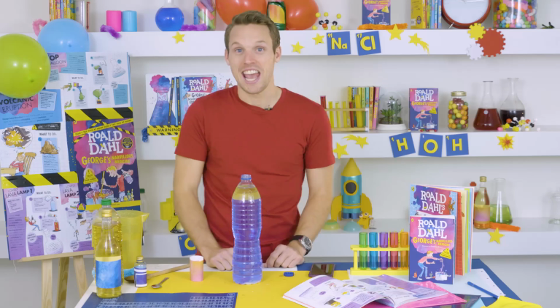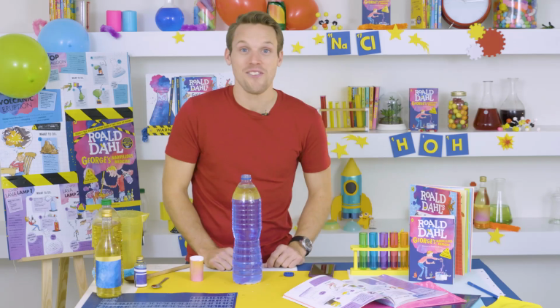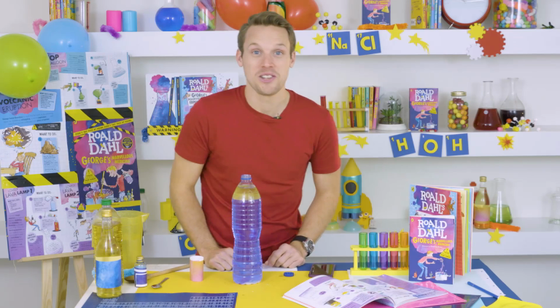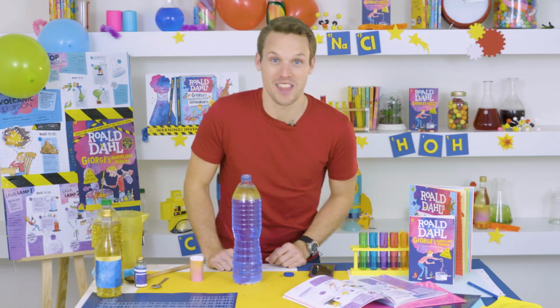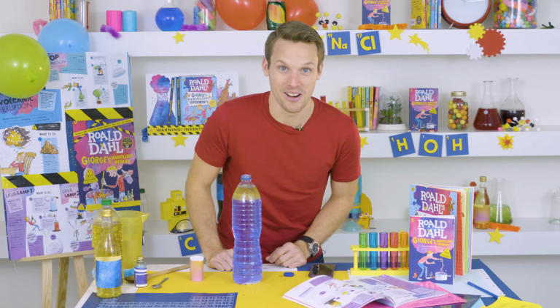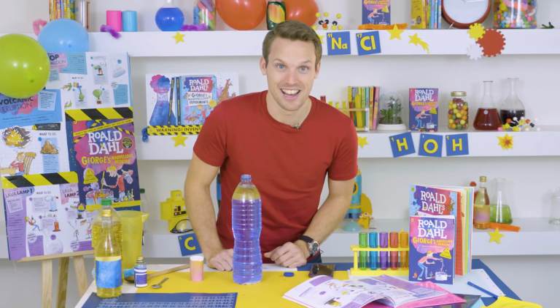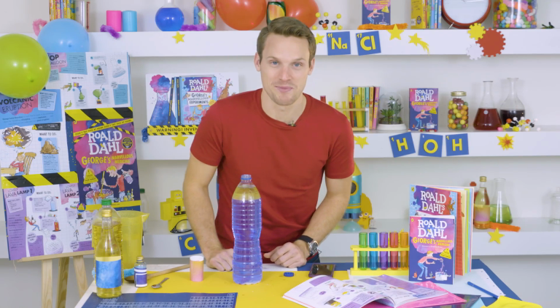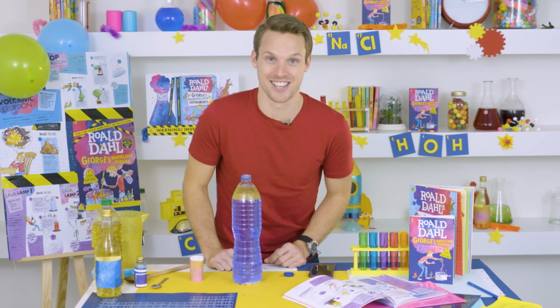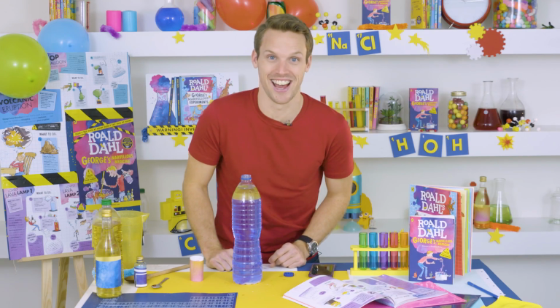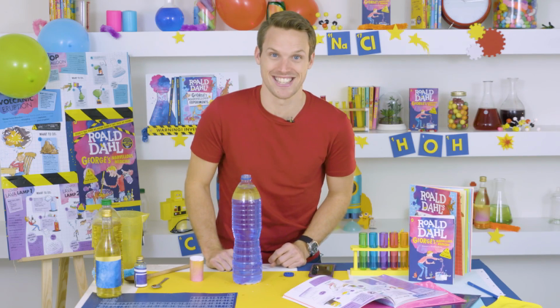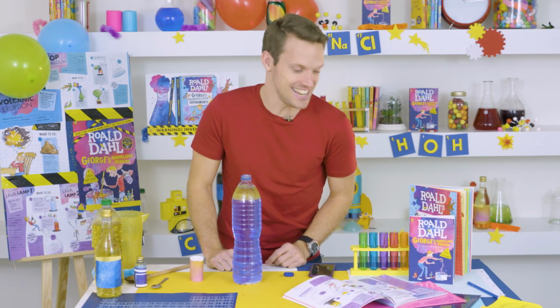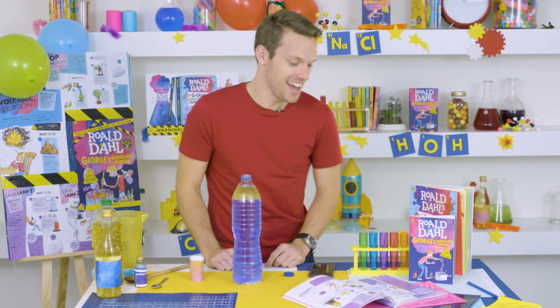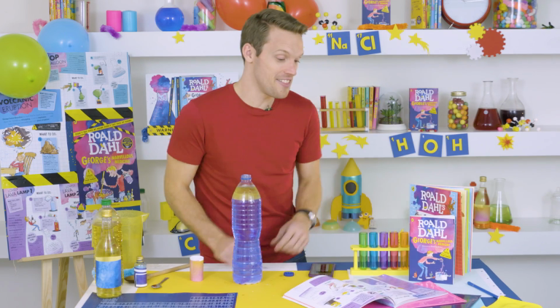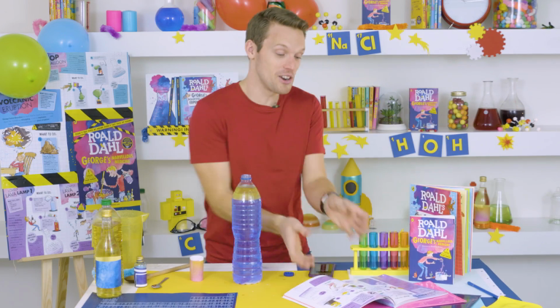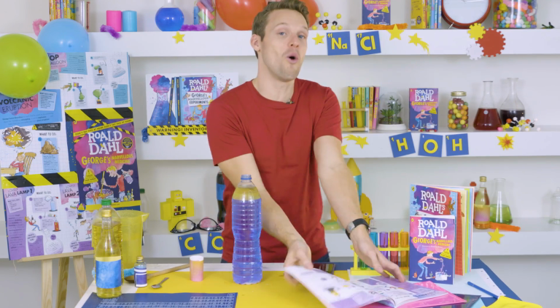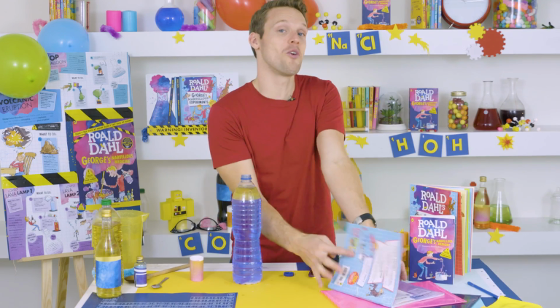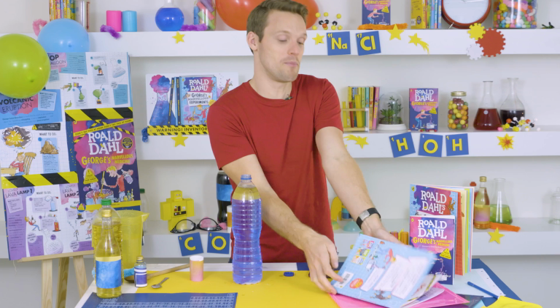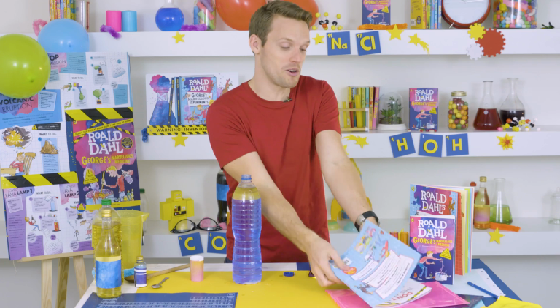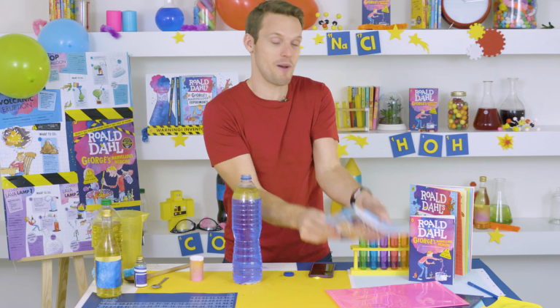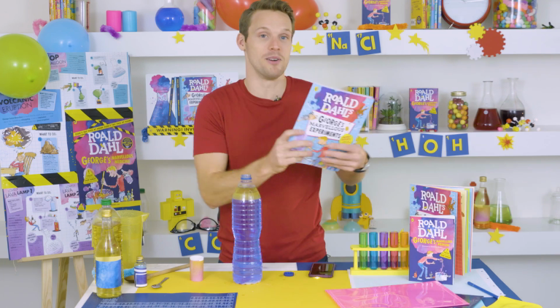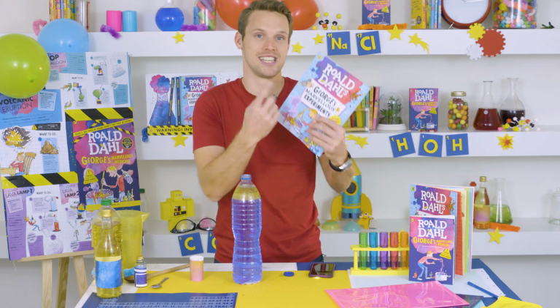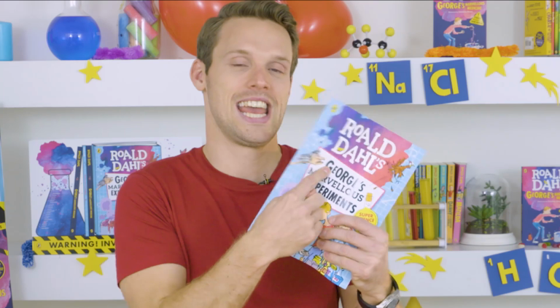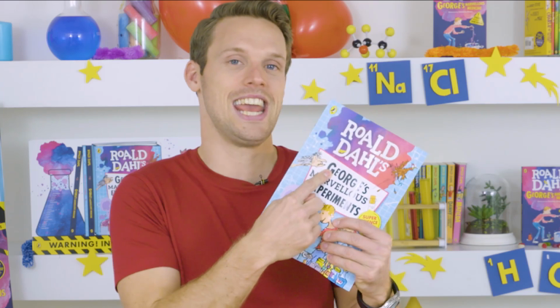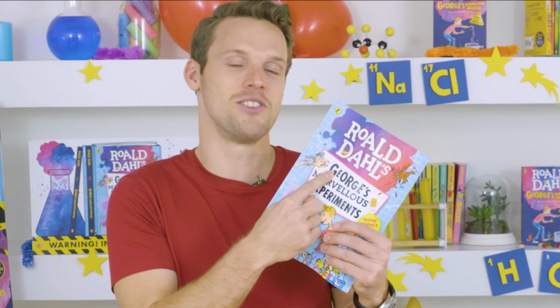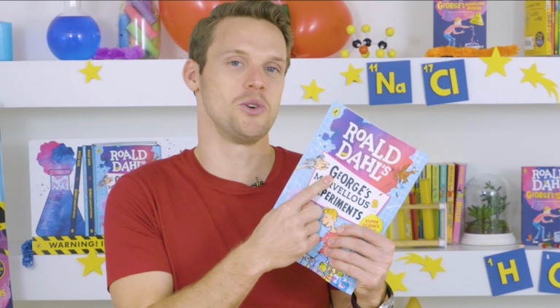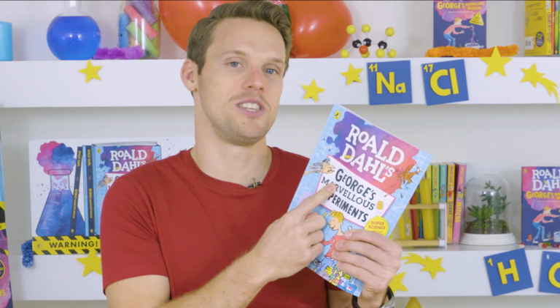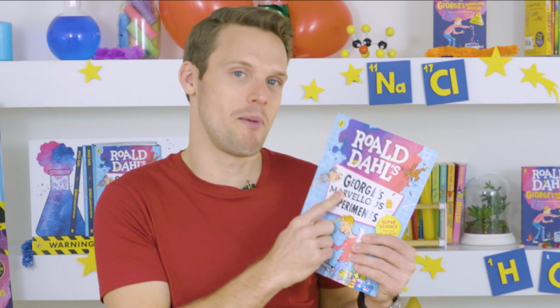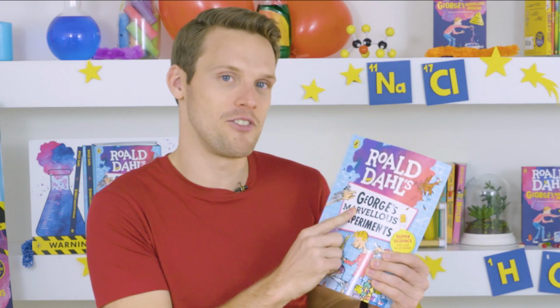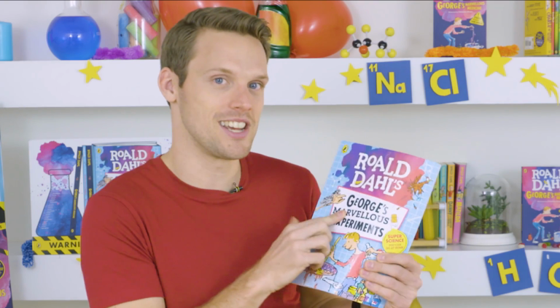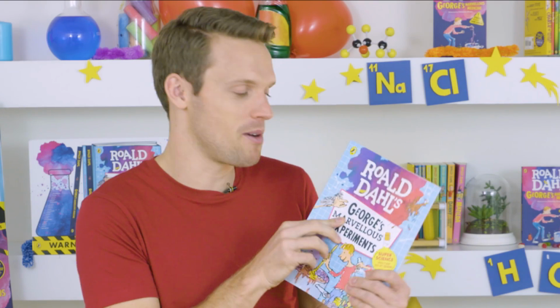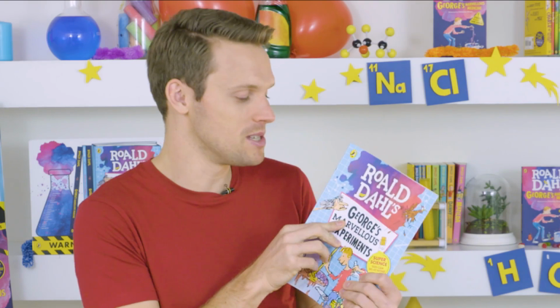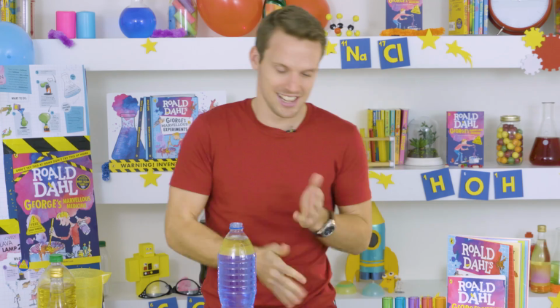If you enjoyed that one as much as I just did, there are an awful lot more experiments in George's Marvellous Experiments book.